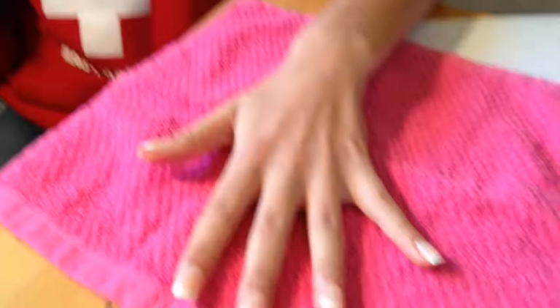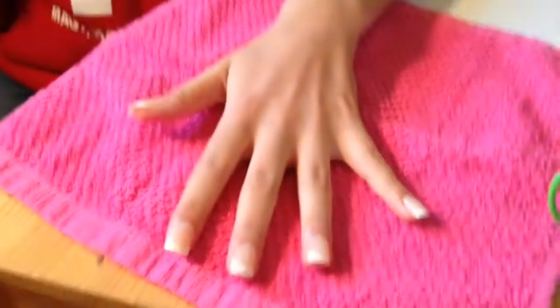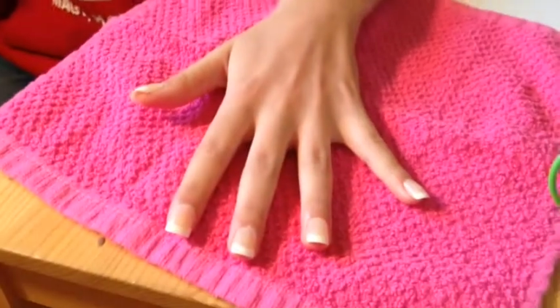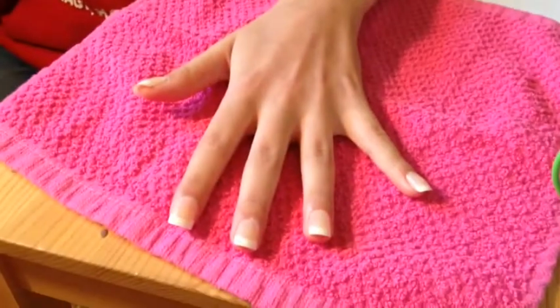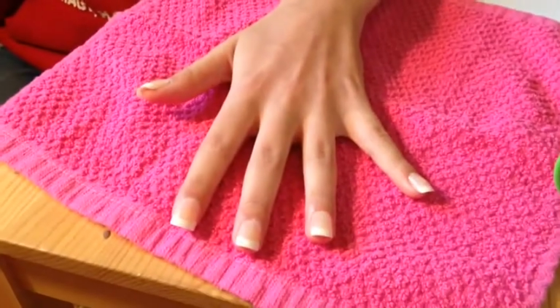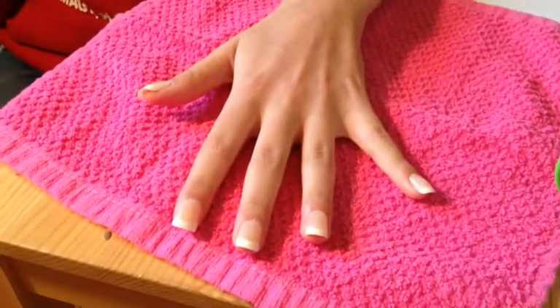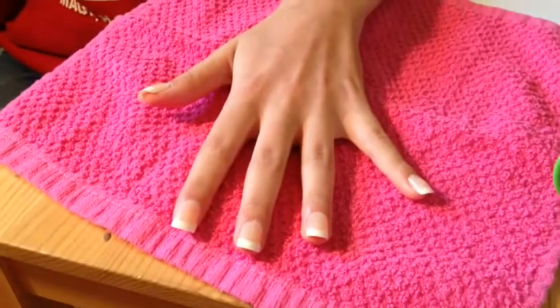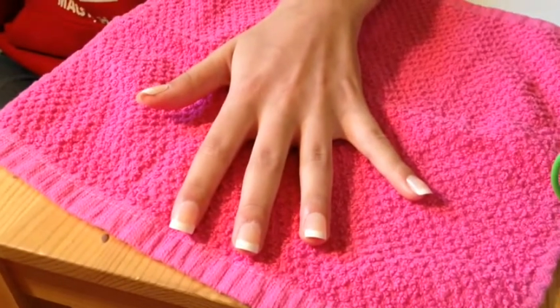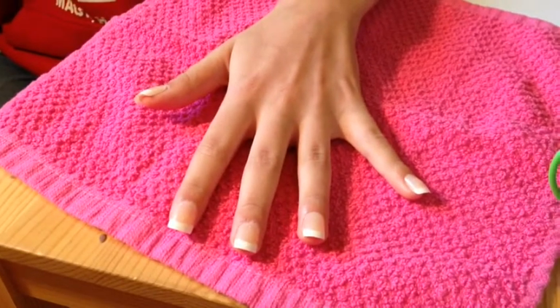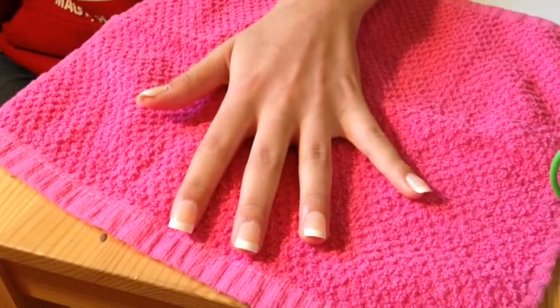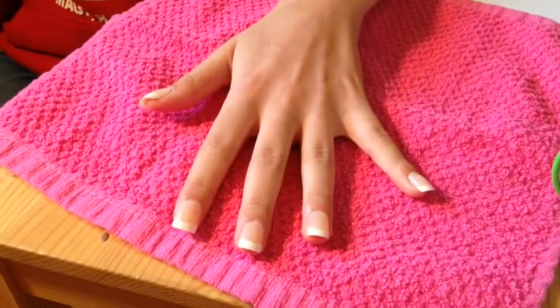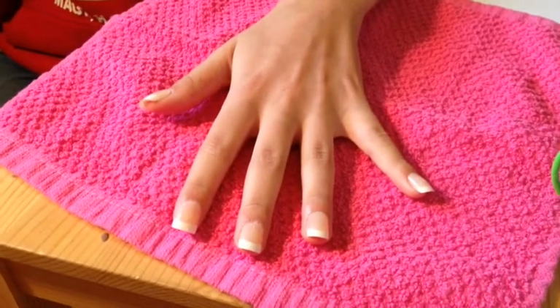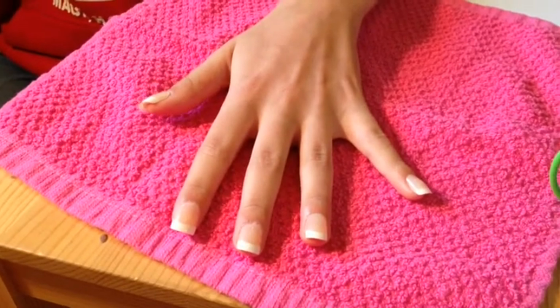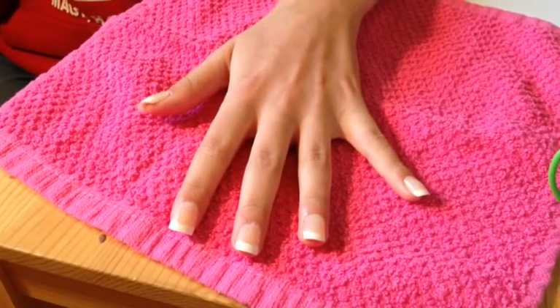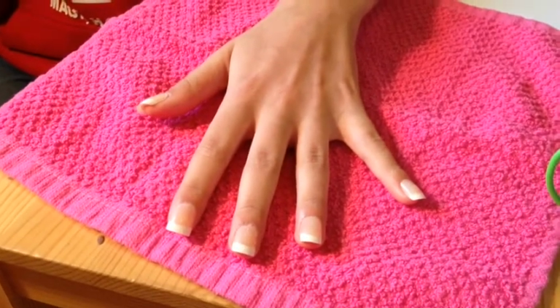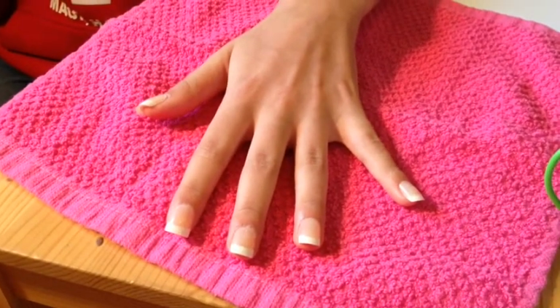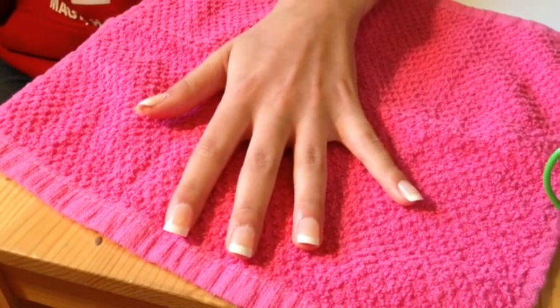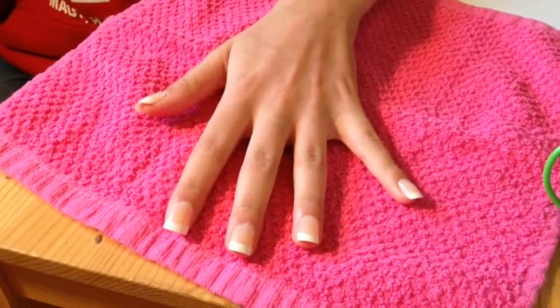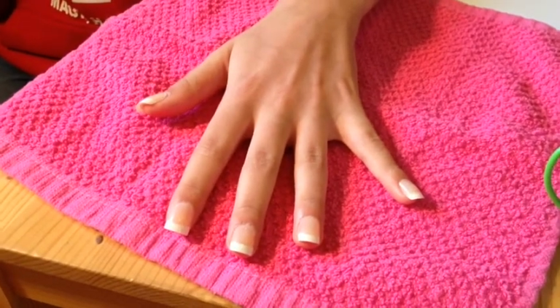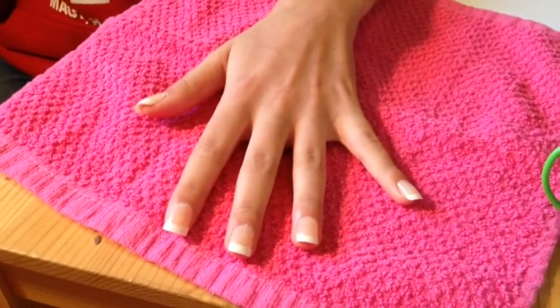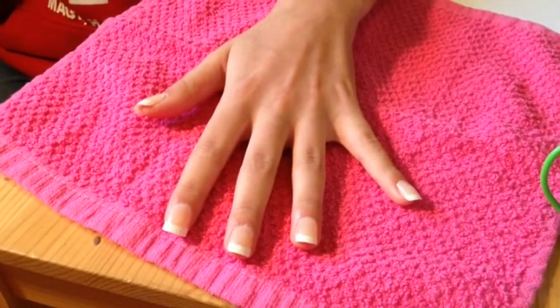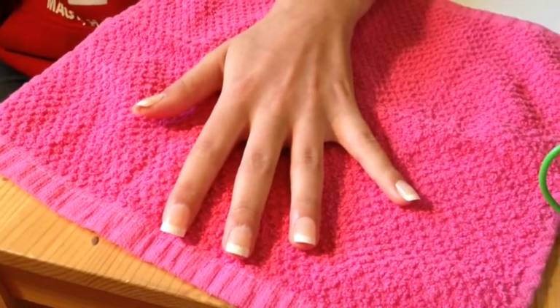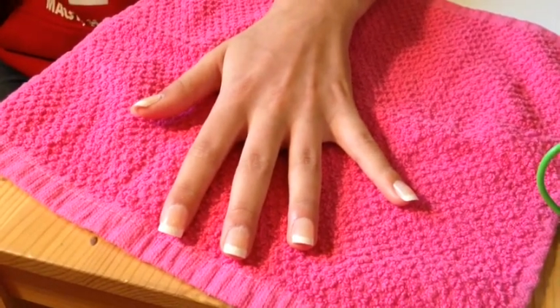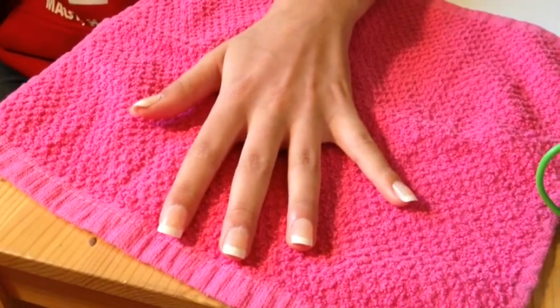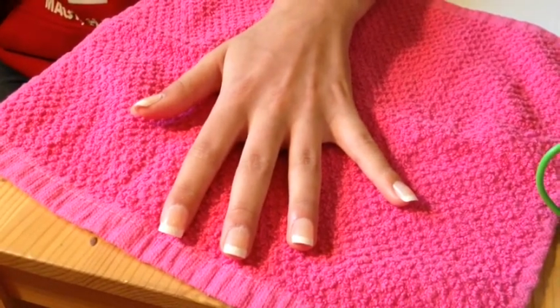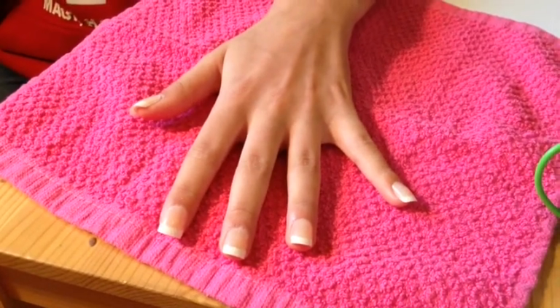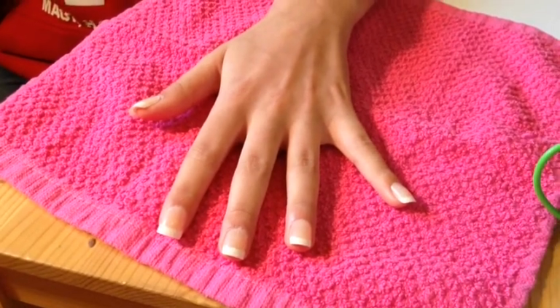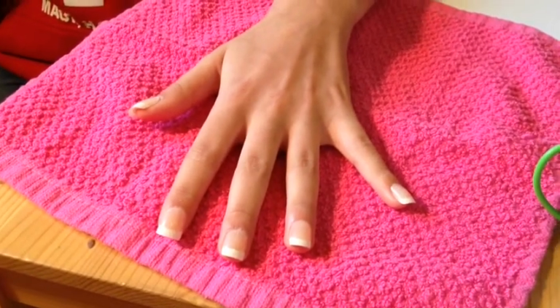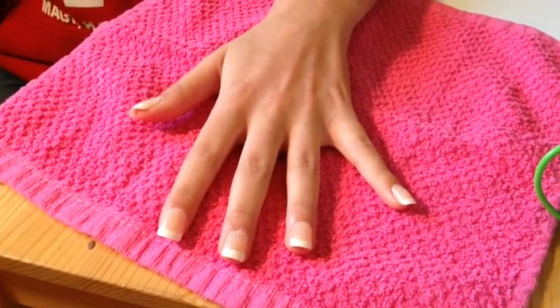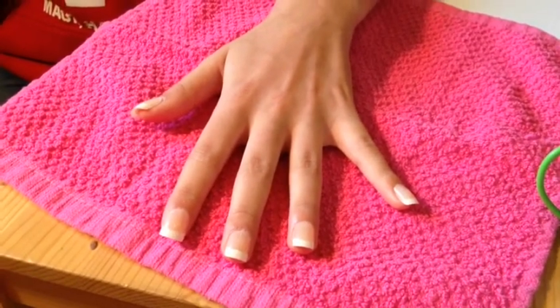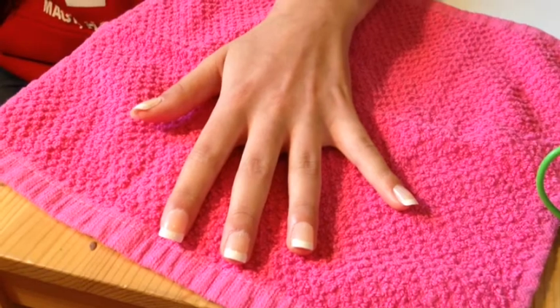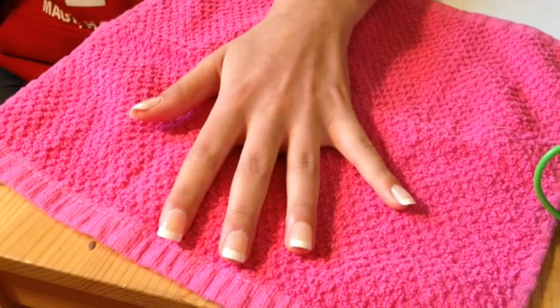In this nail art tutorial, I use fake nails, but you don't have to use them if you don't have them.